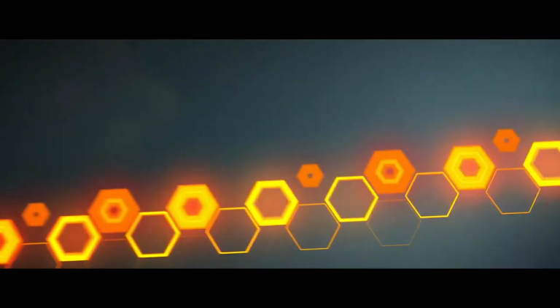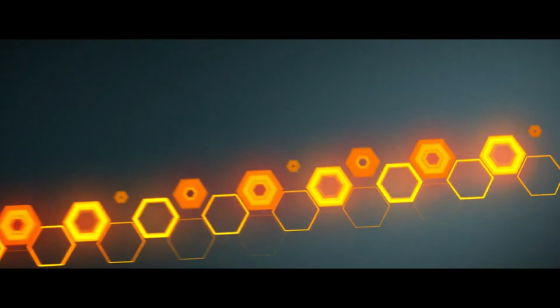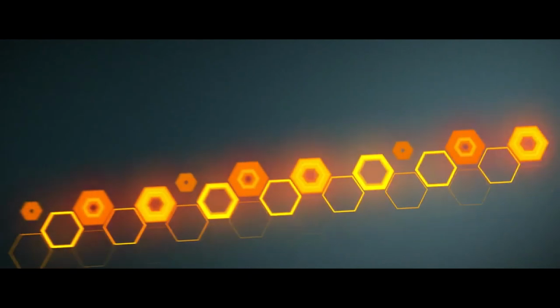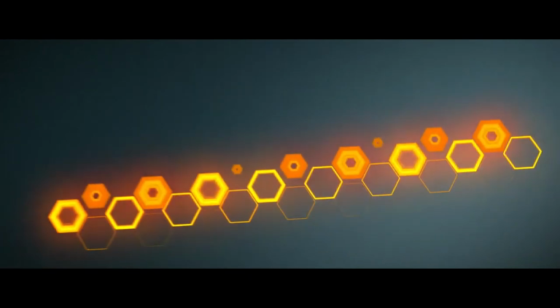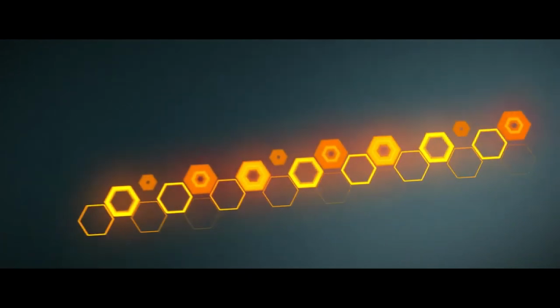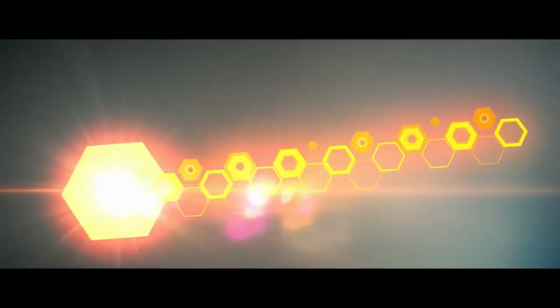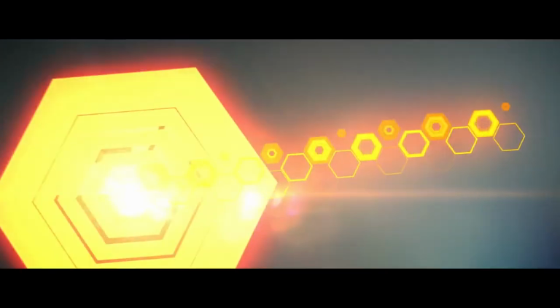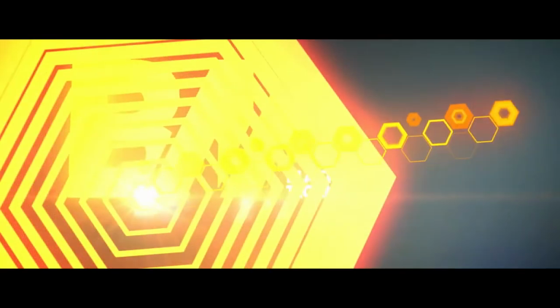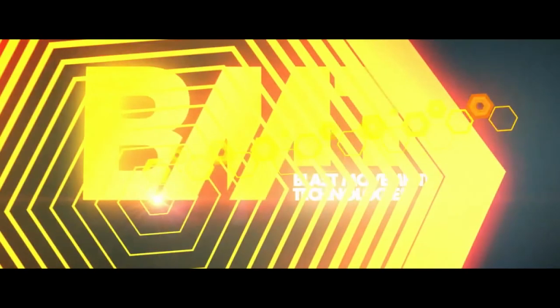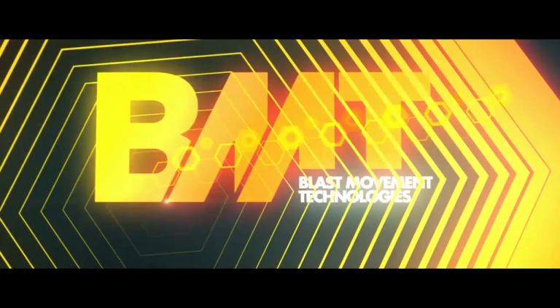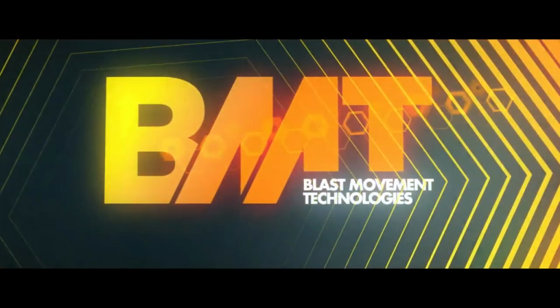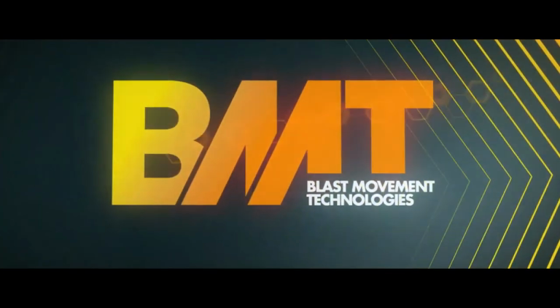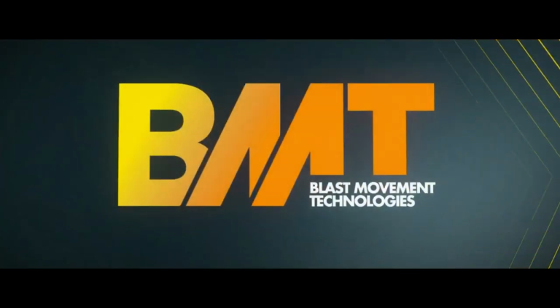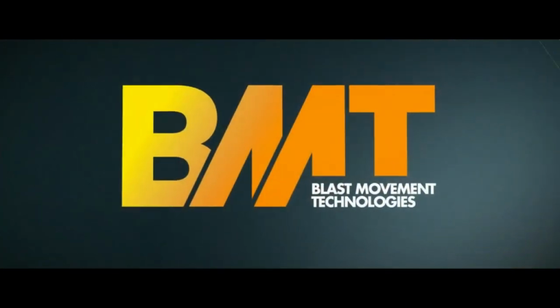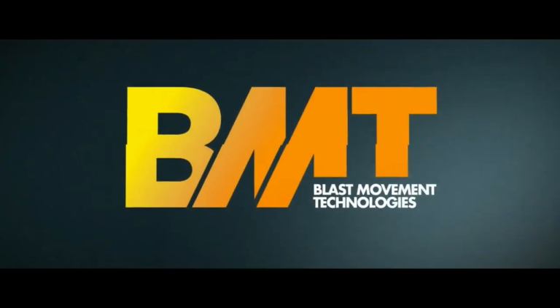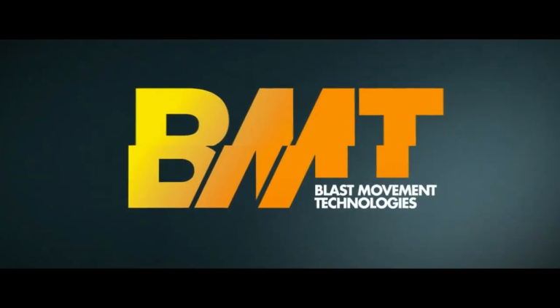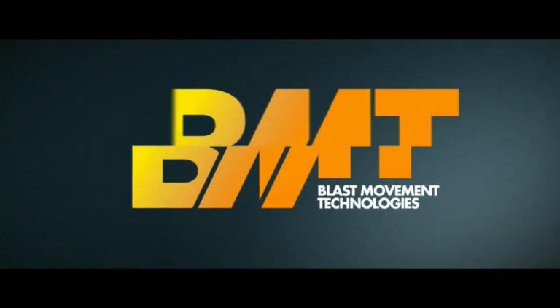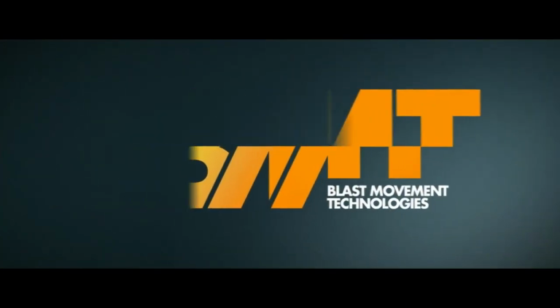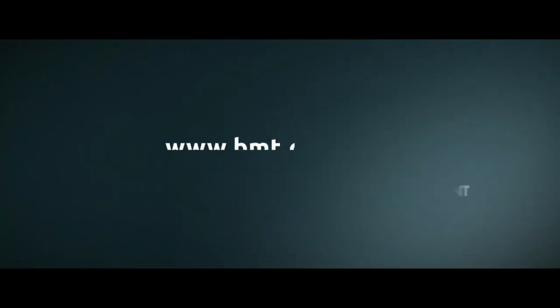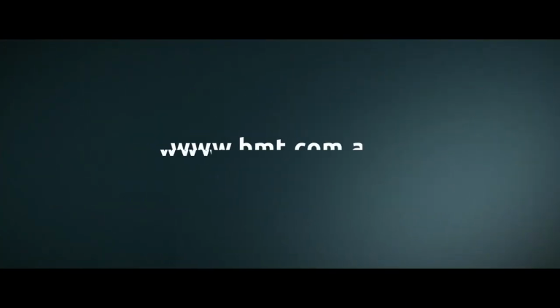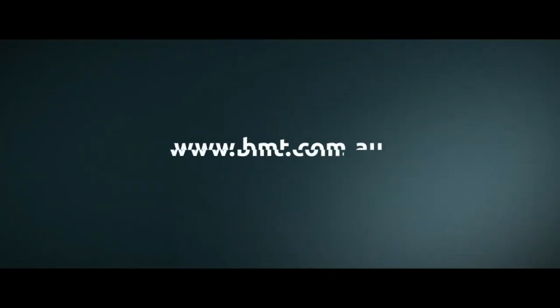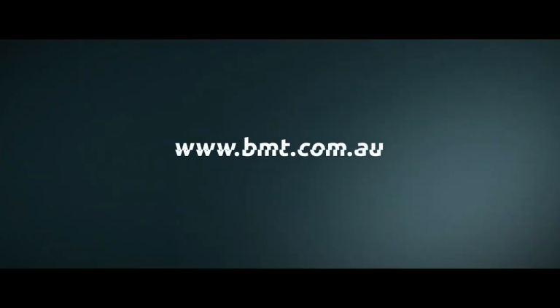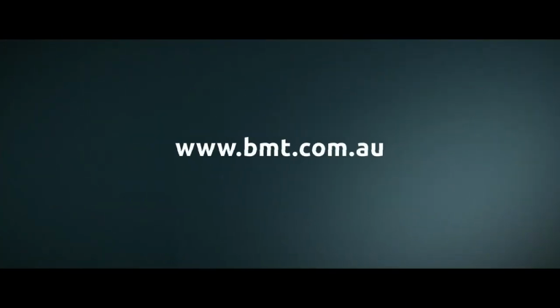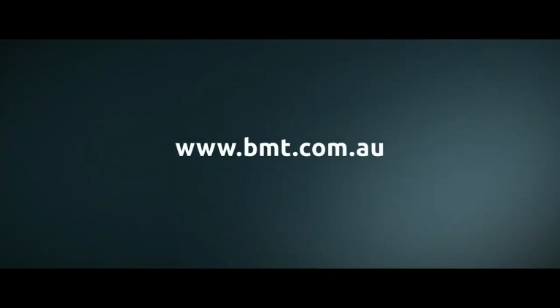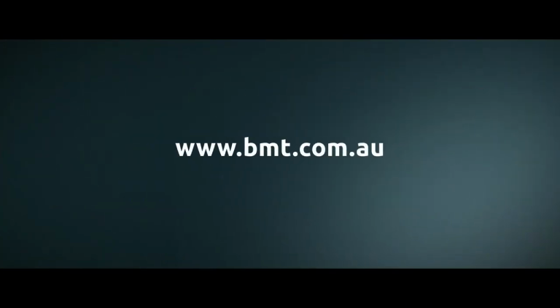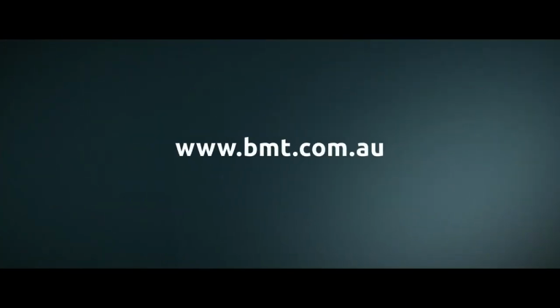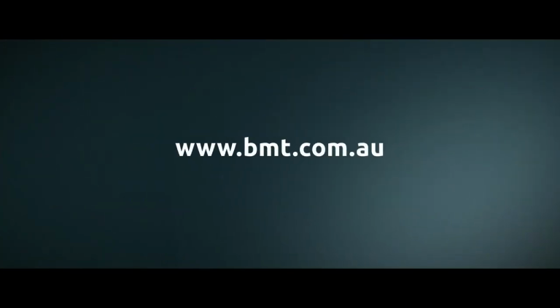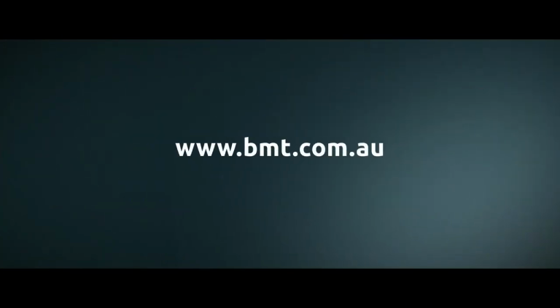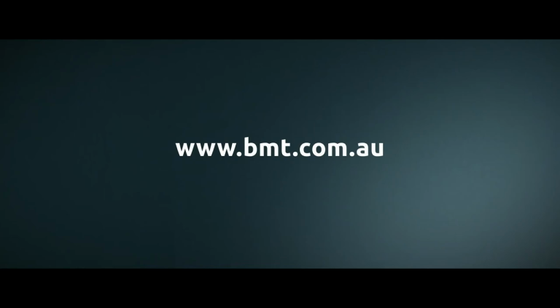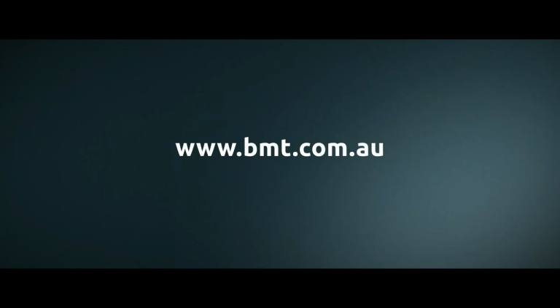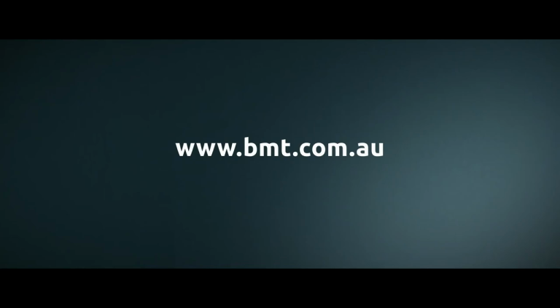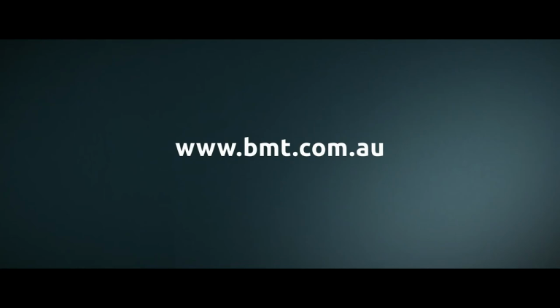For more information or pricing, go to www.bmt.com.au